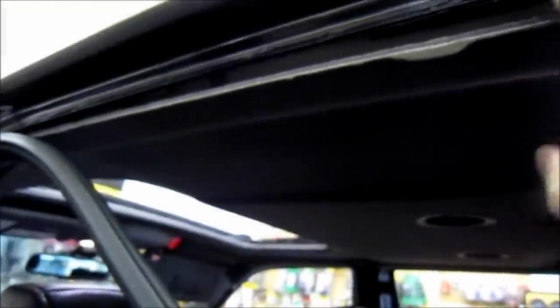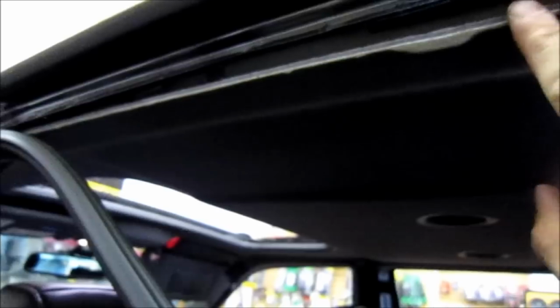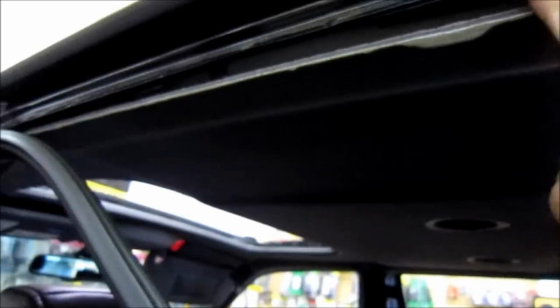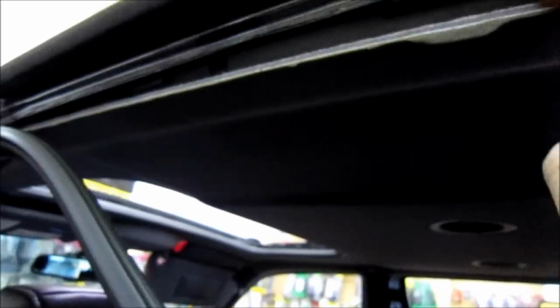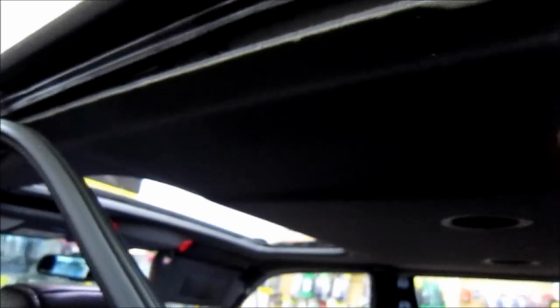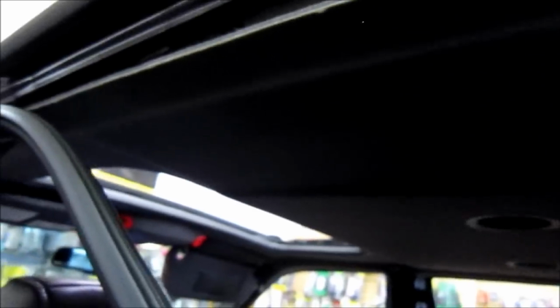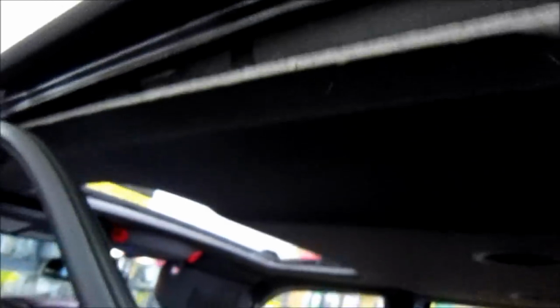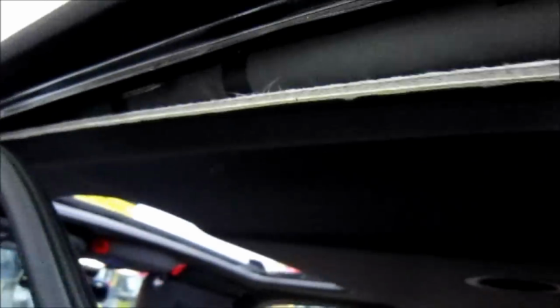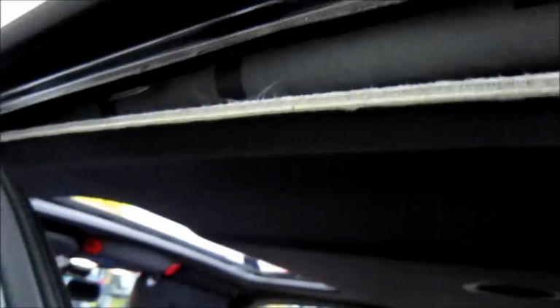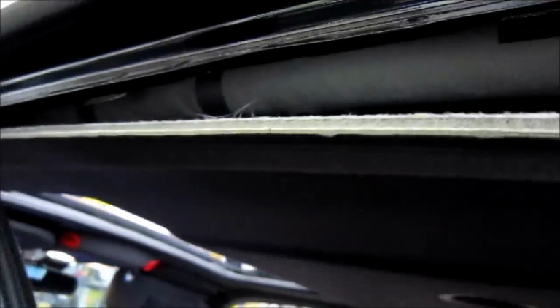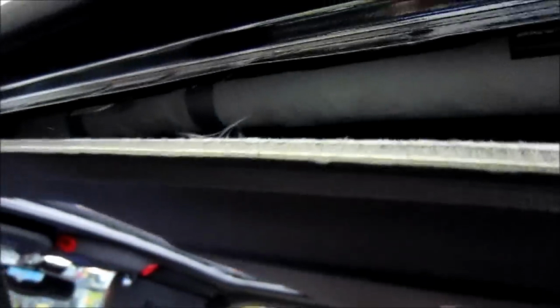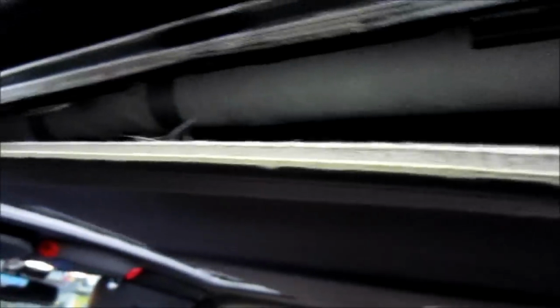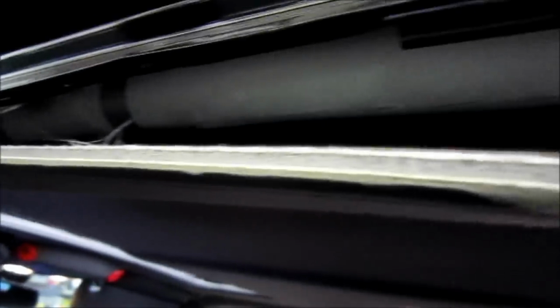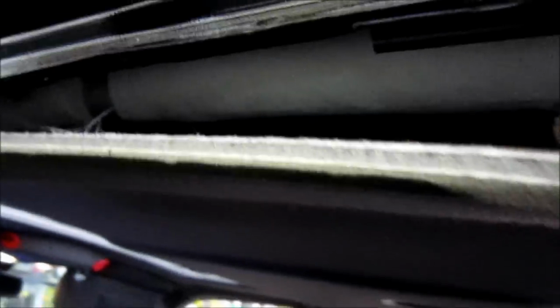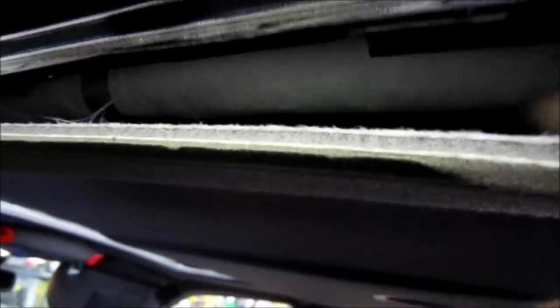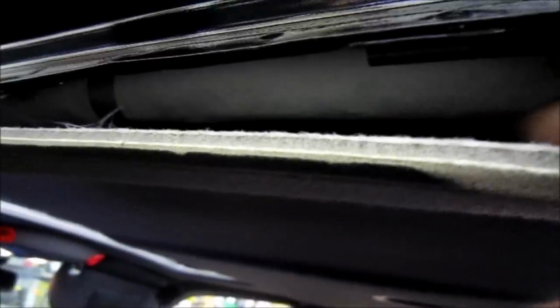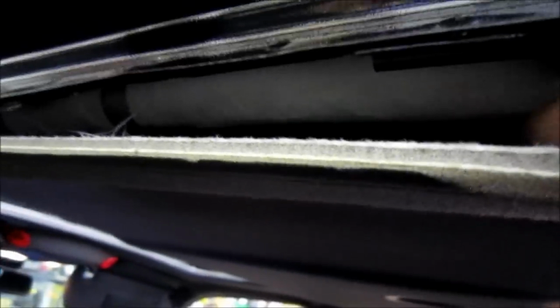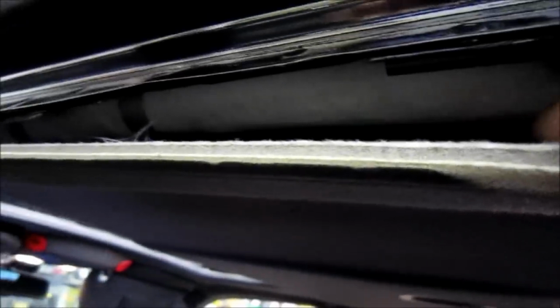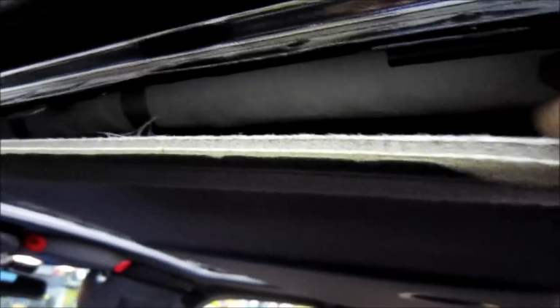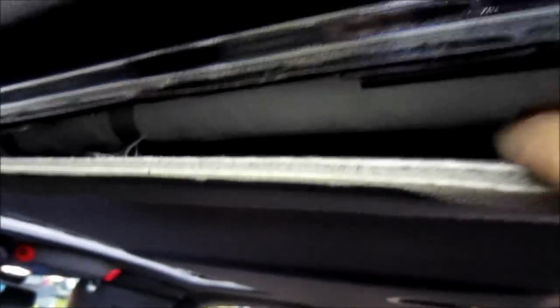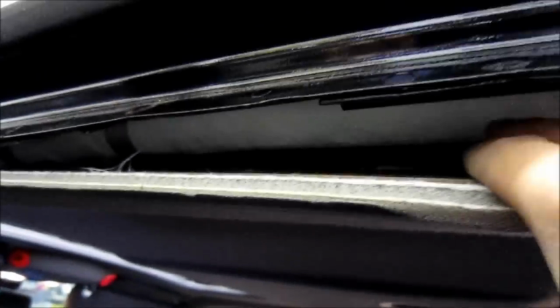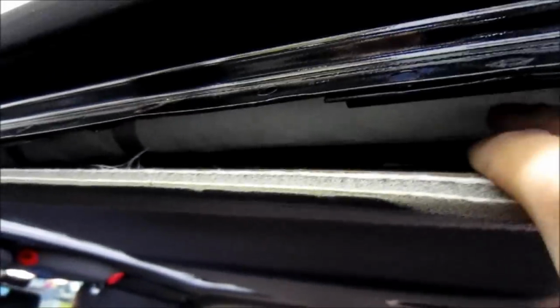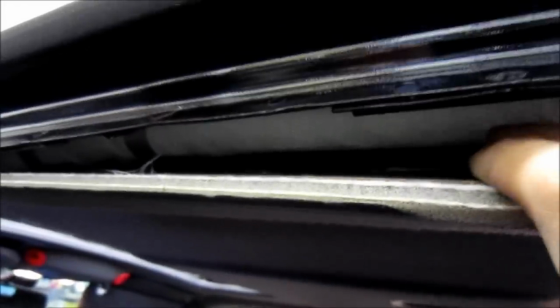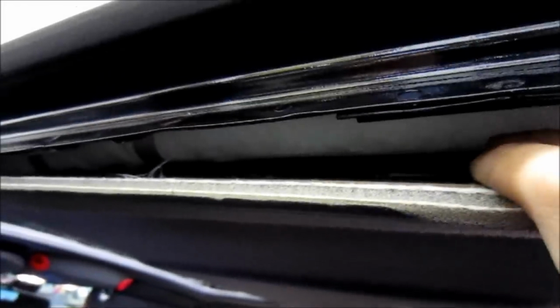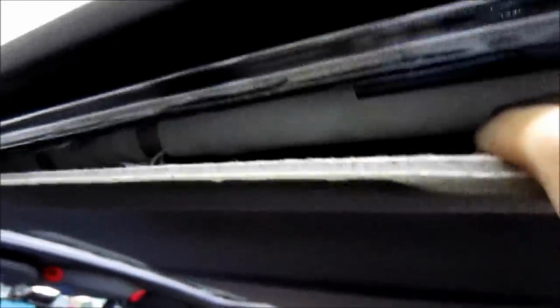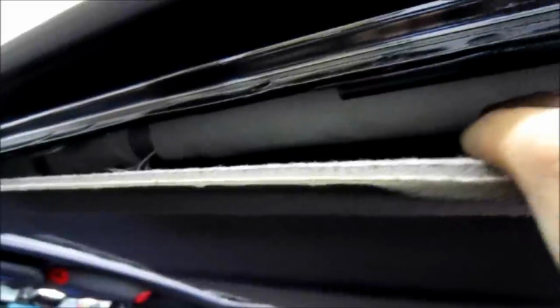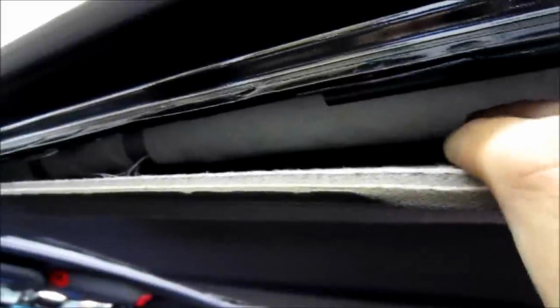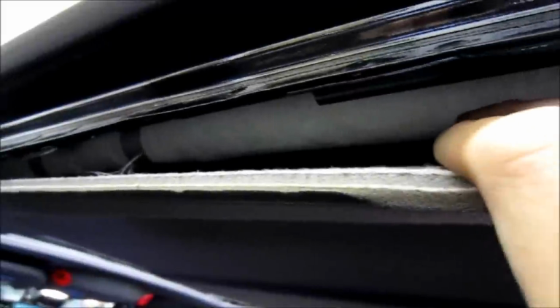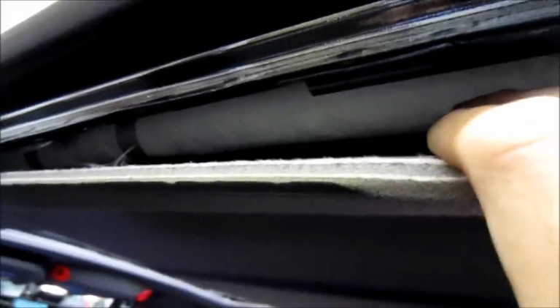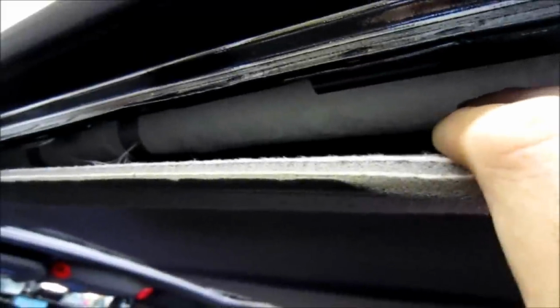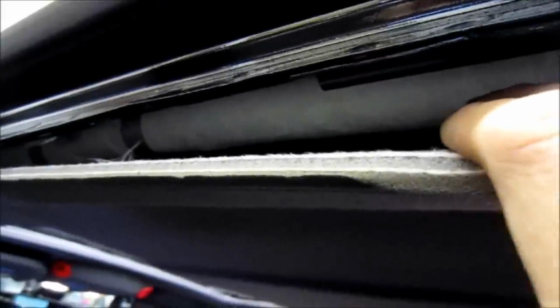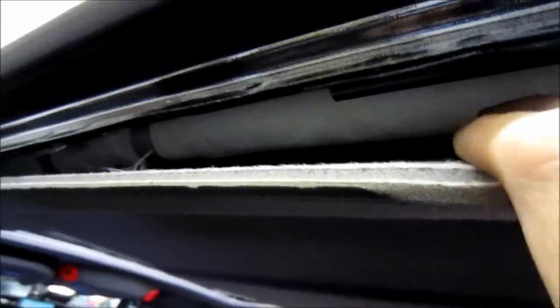Now upon first inspecting the headliner, we also came across that there are side curtain airbags, so now we have to work around this as well.